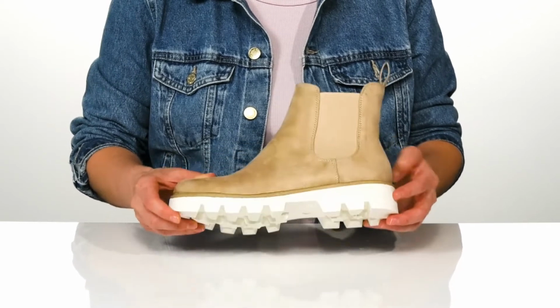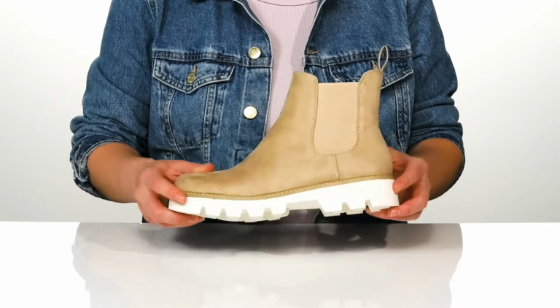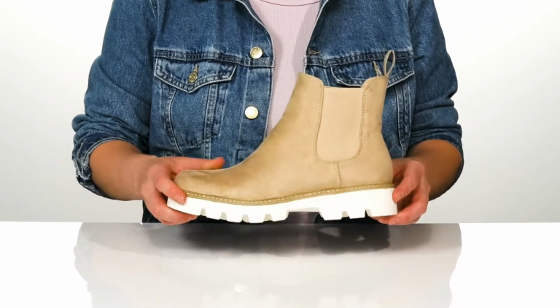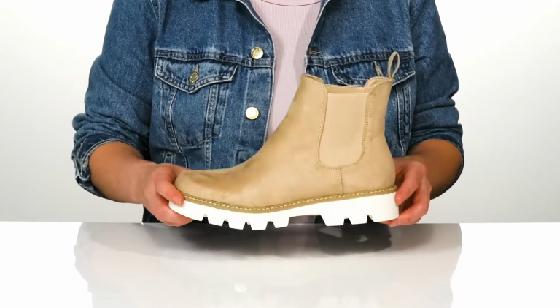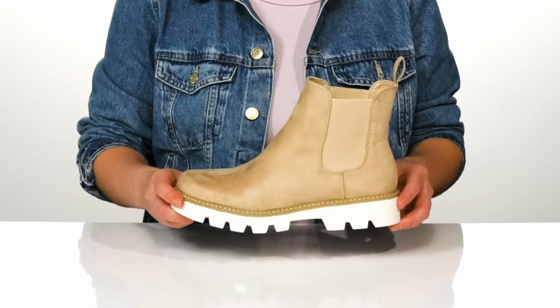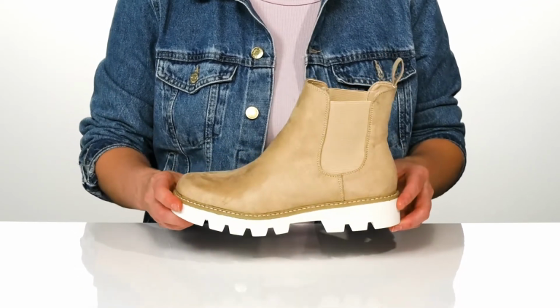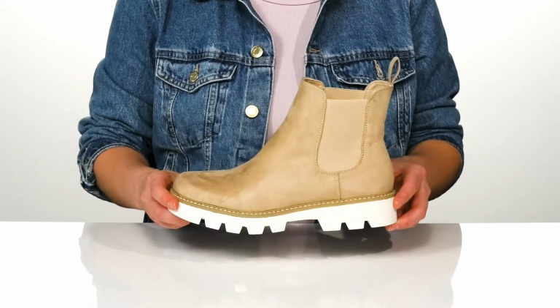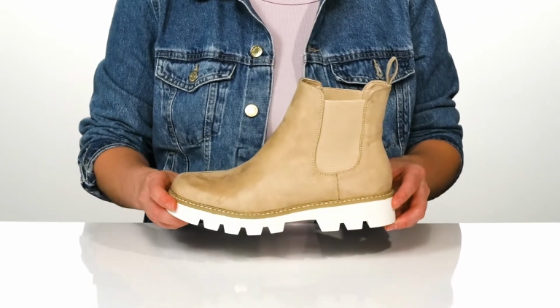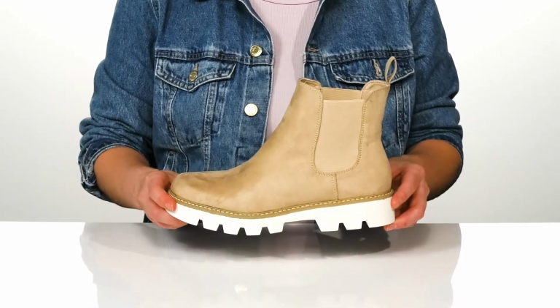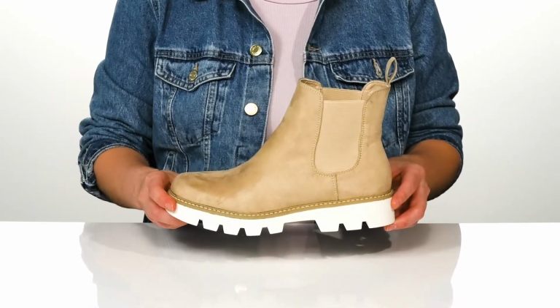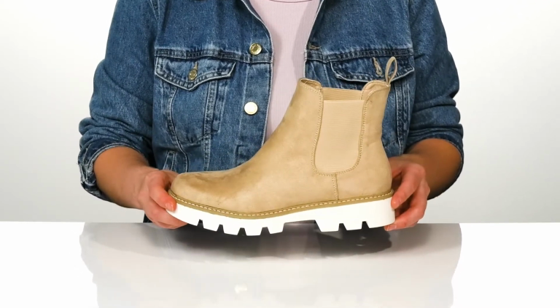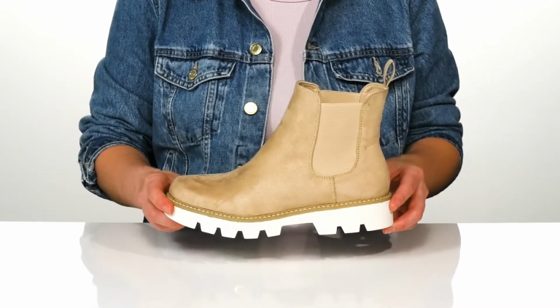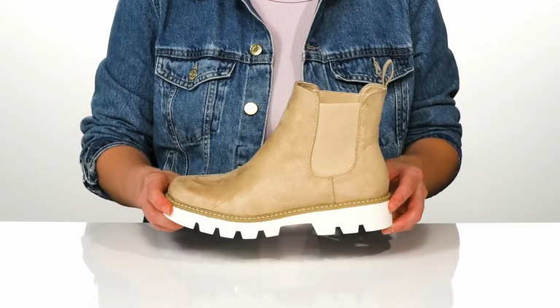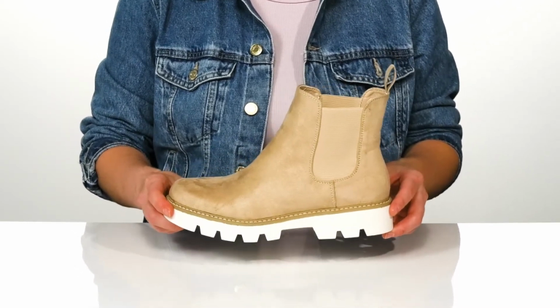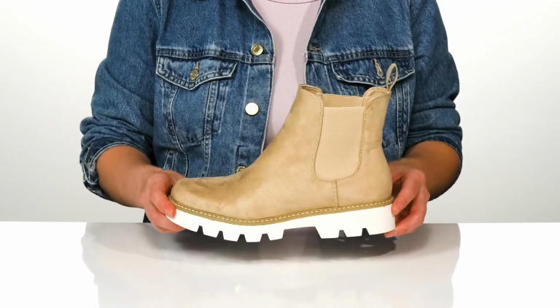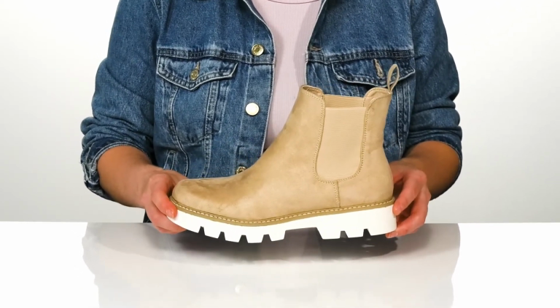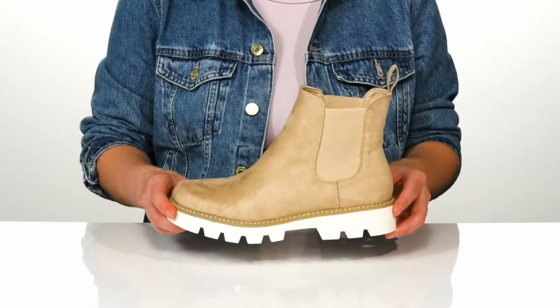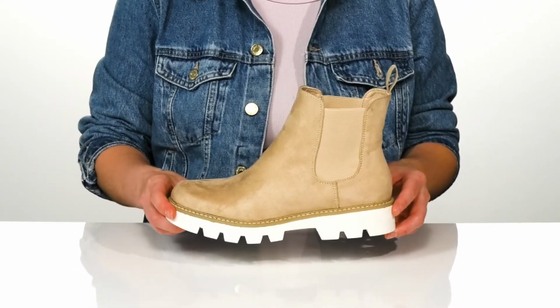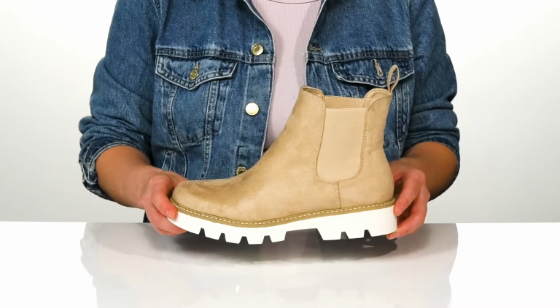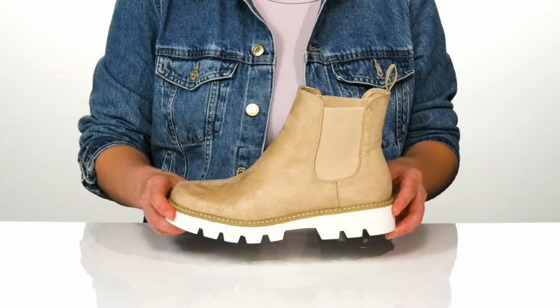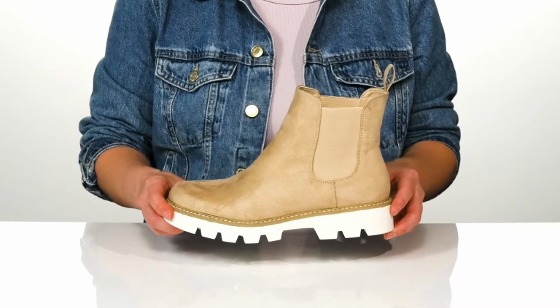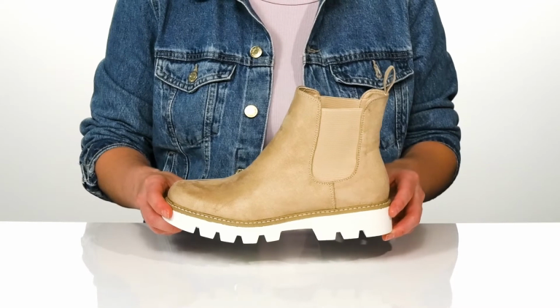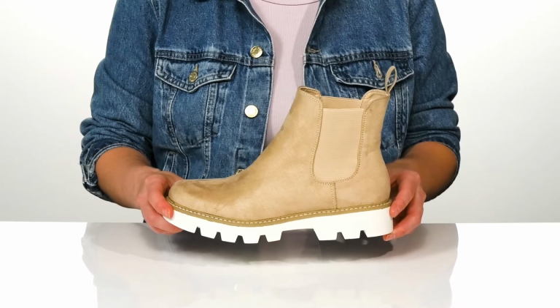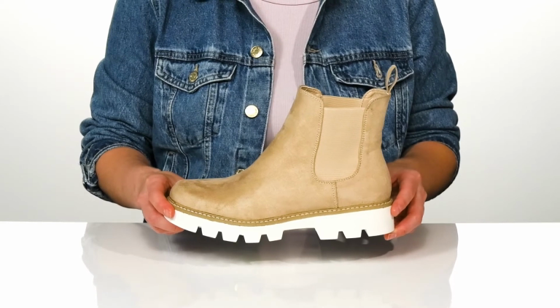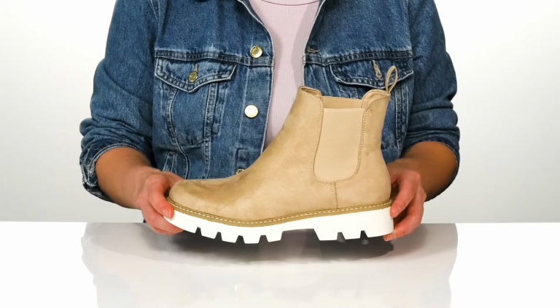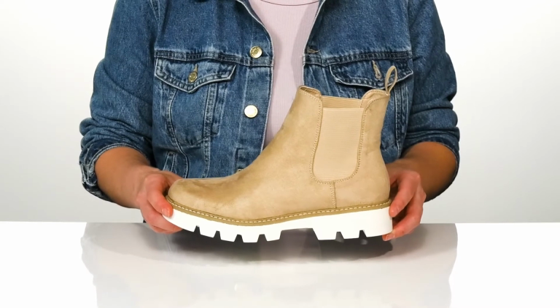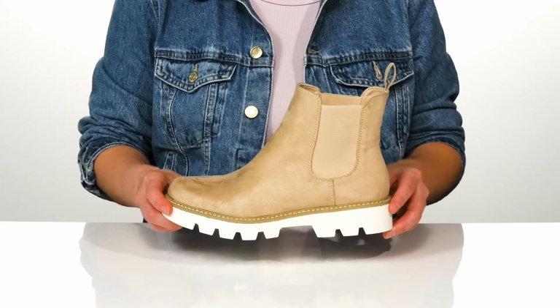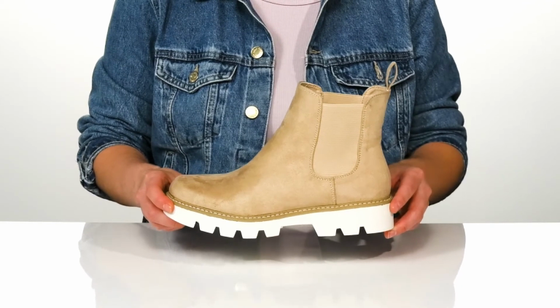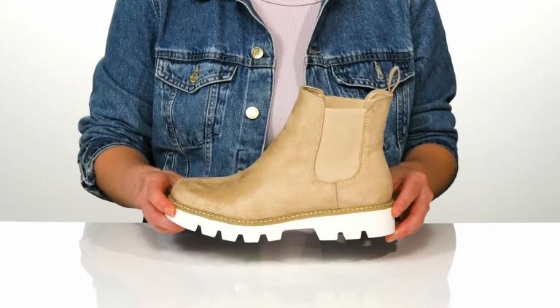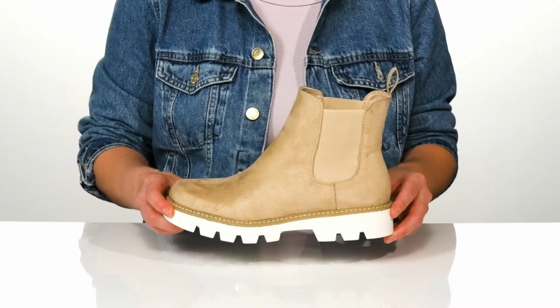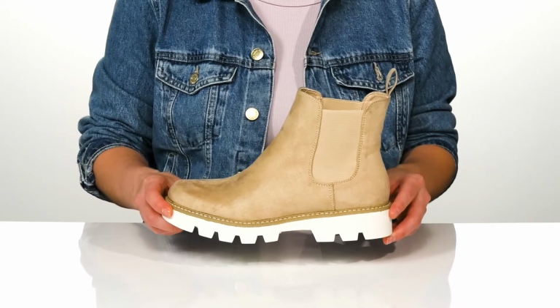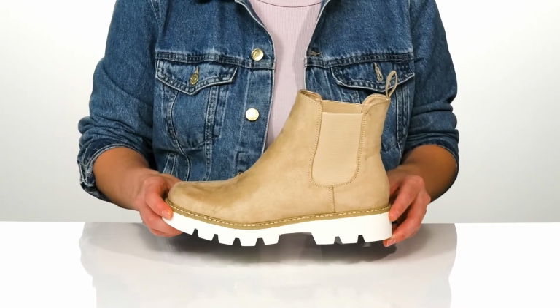For a little added style — I think these would be so cute with some skinny jeans and a crop top.